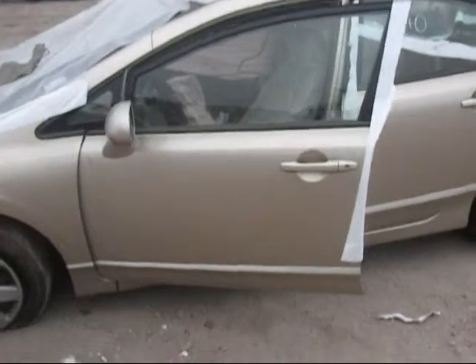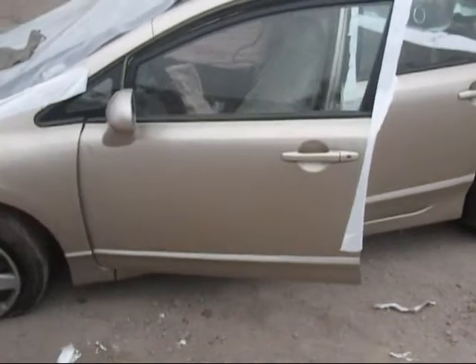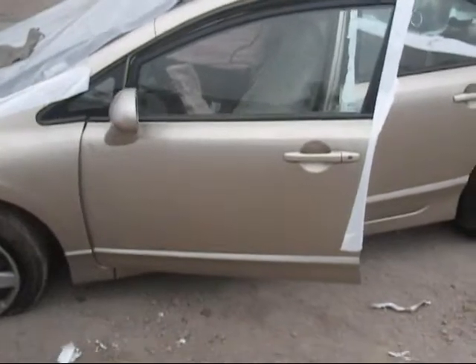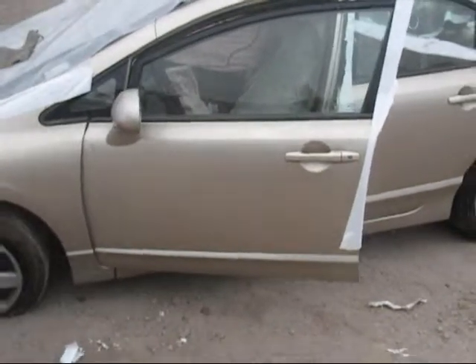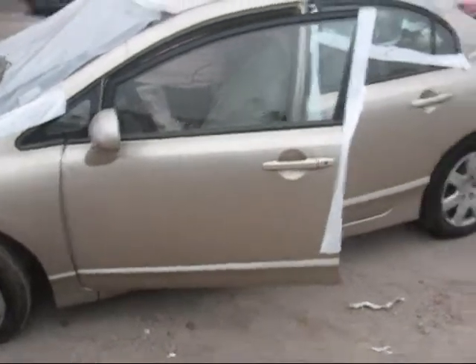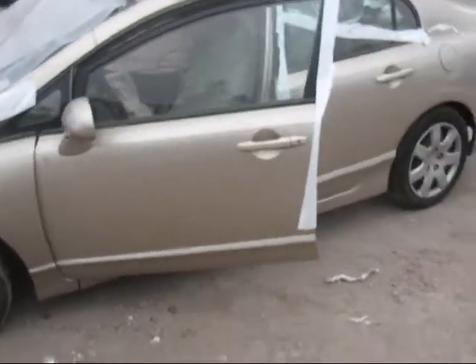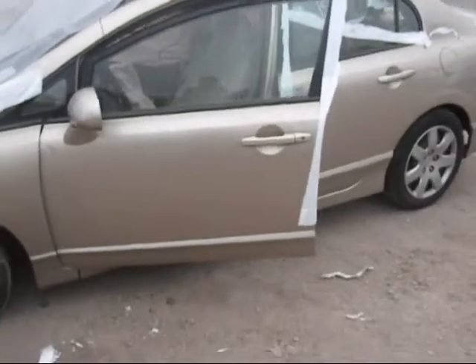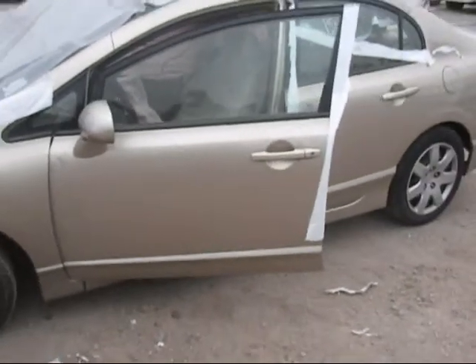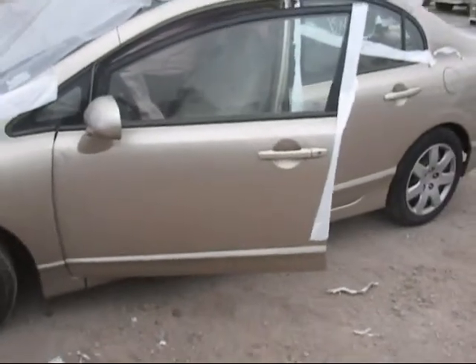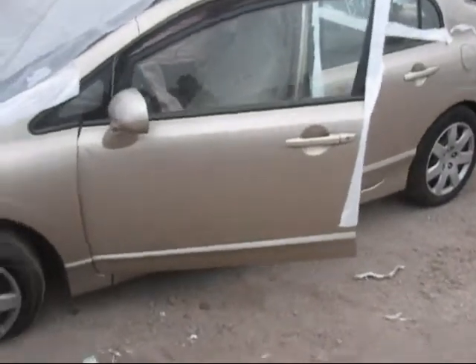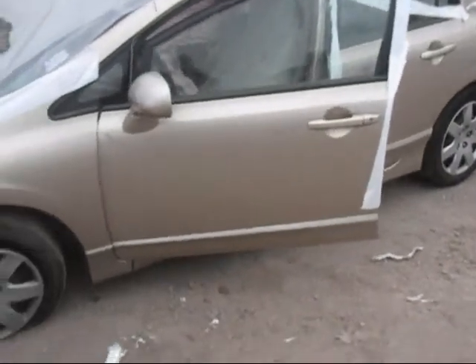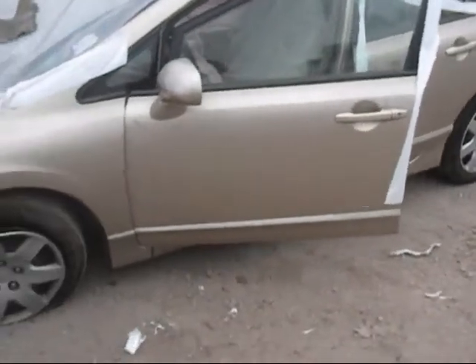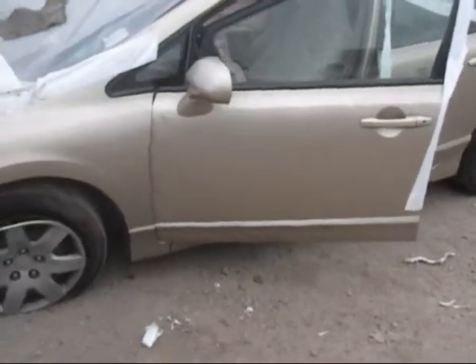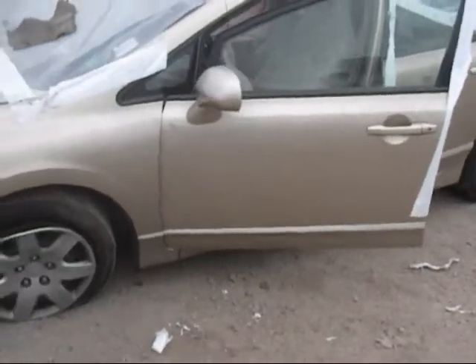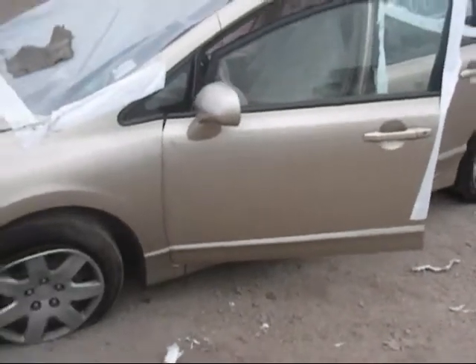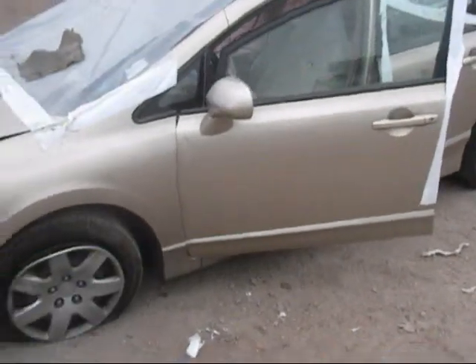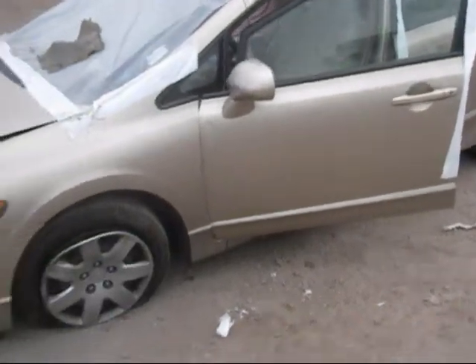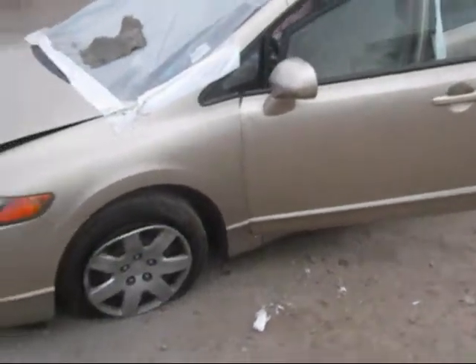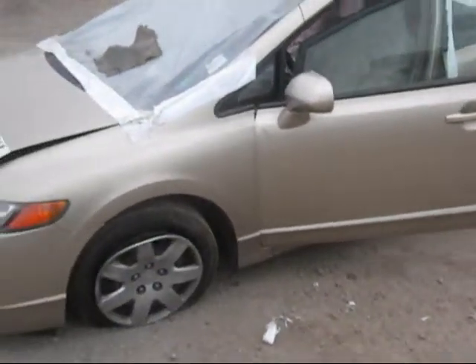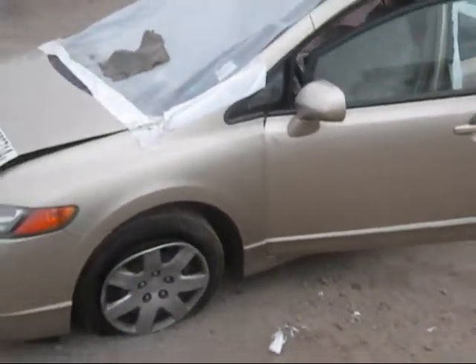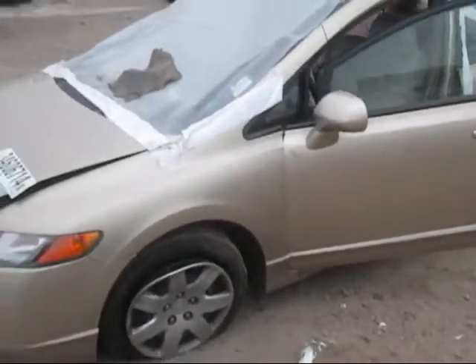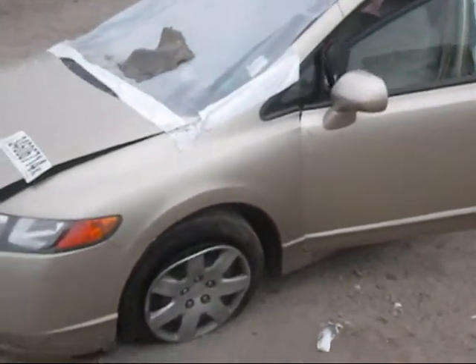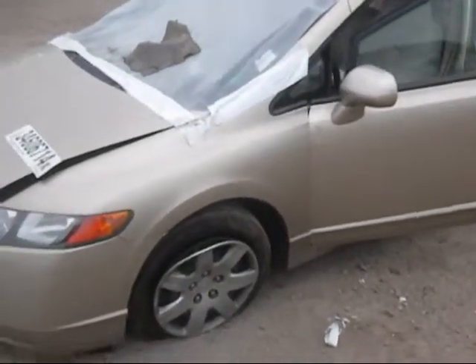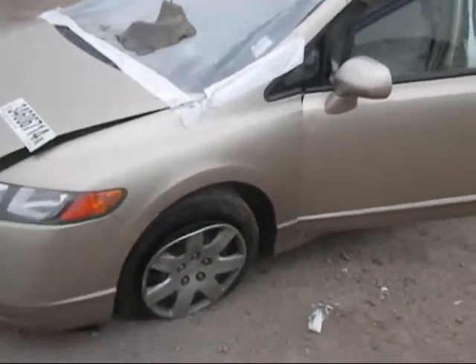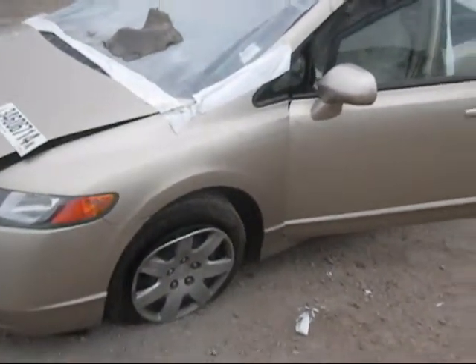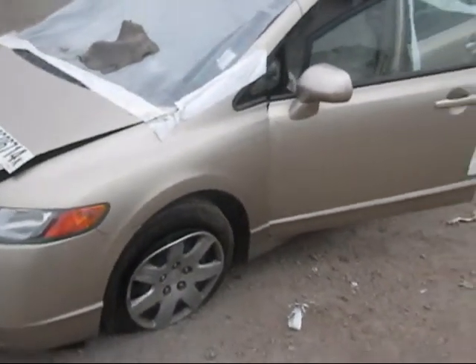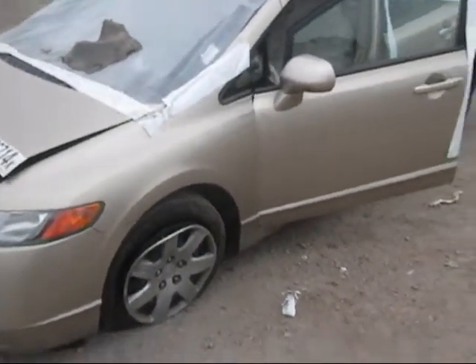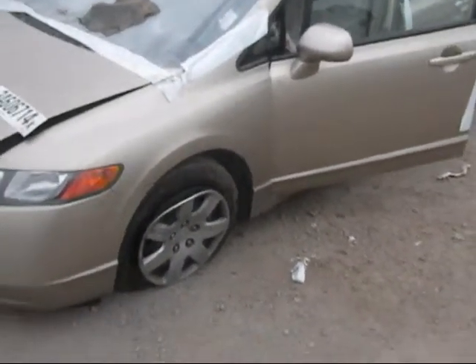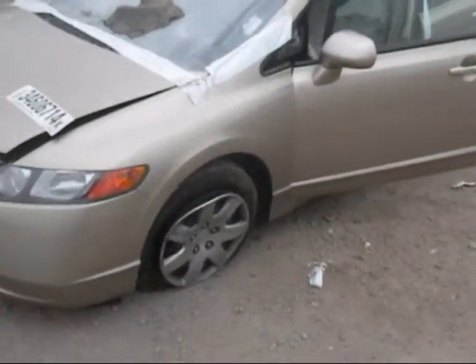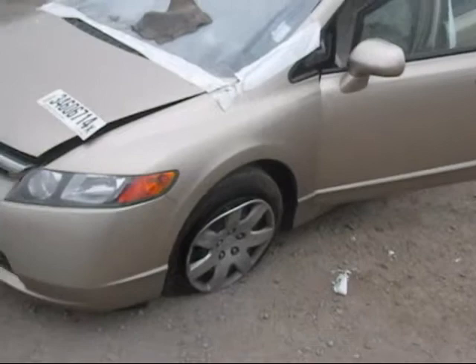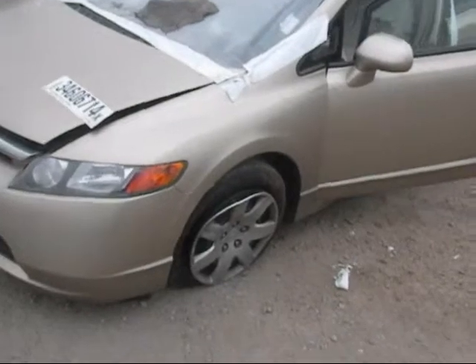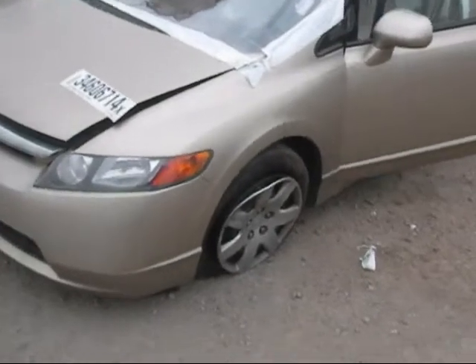Driver side front door is no good. Driver side fender is in good condition.